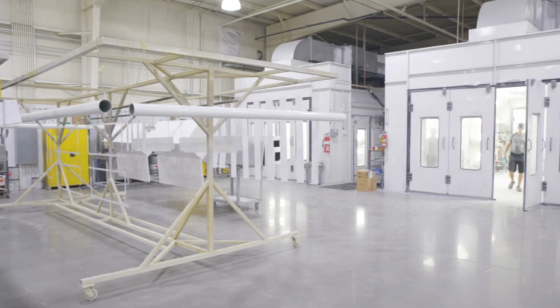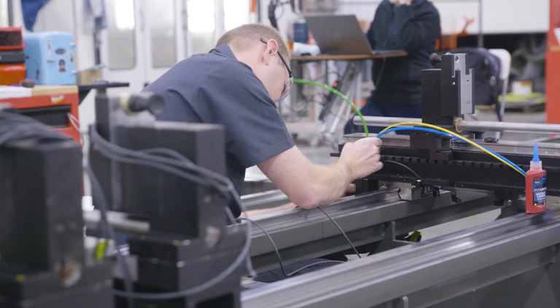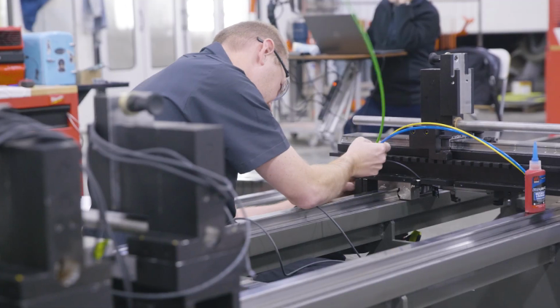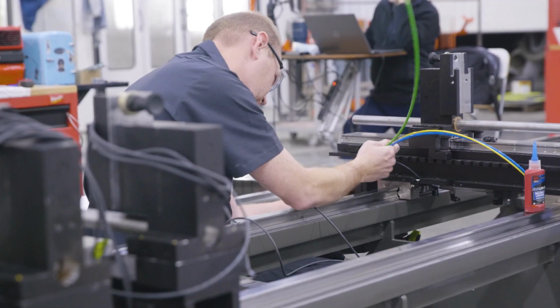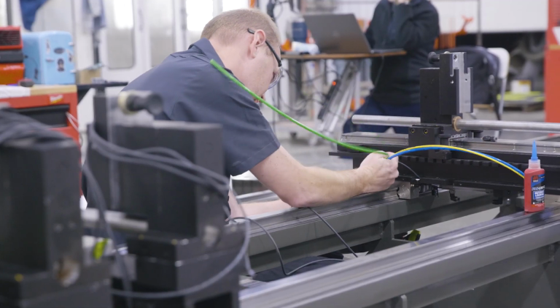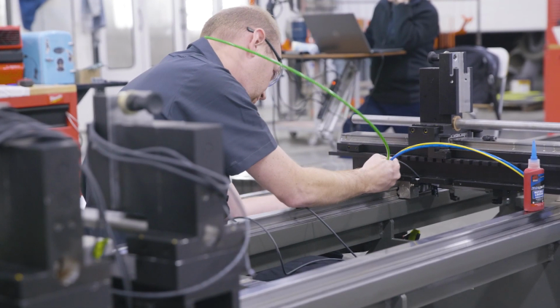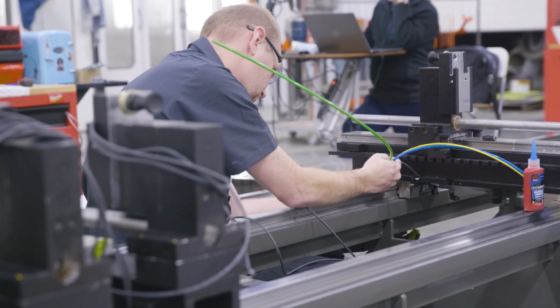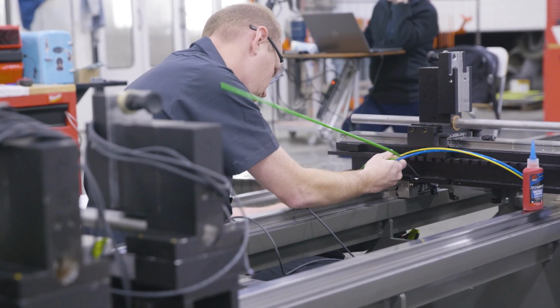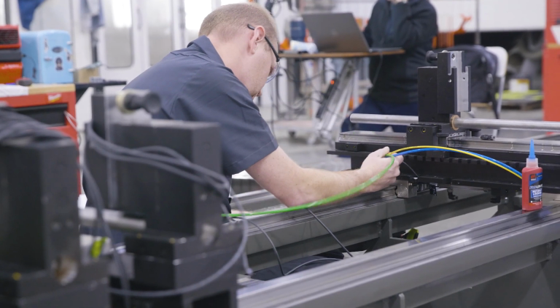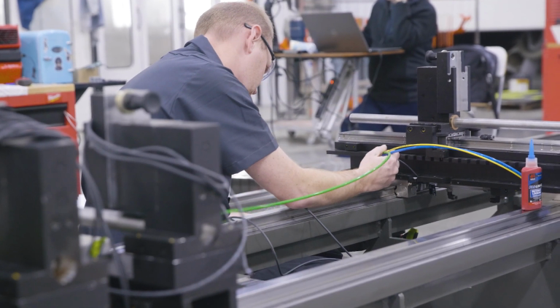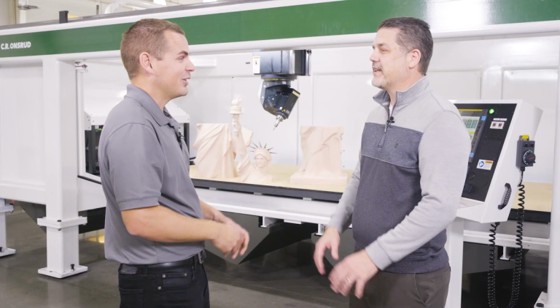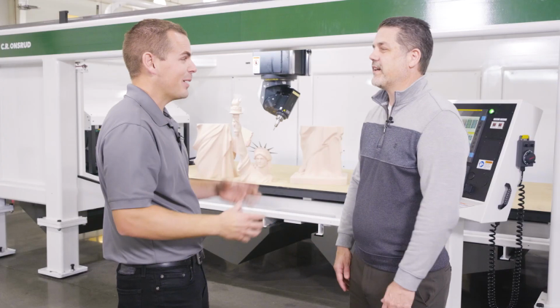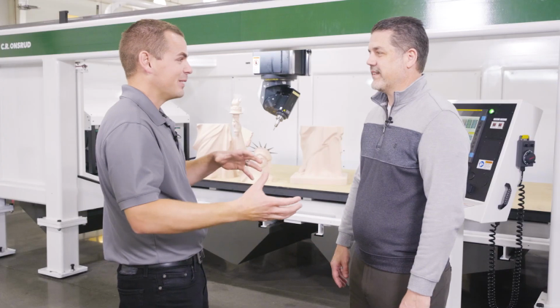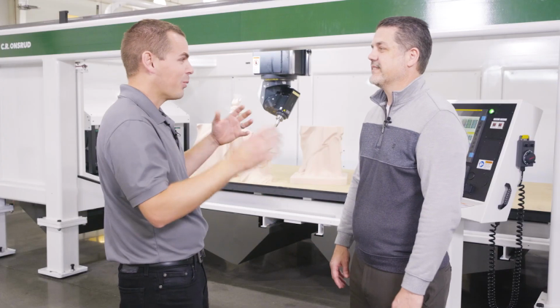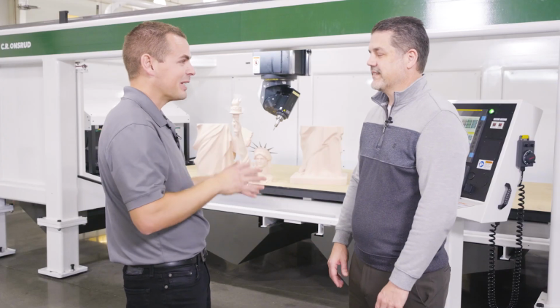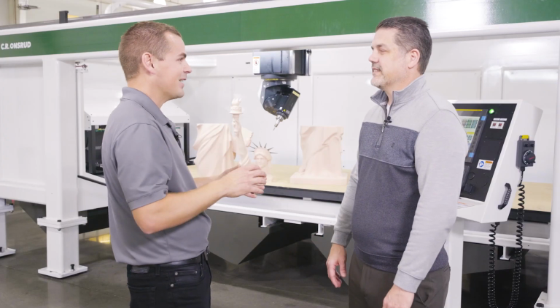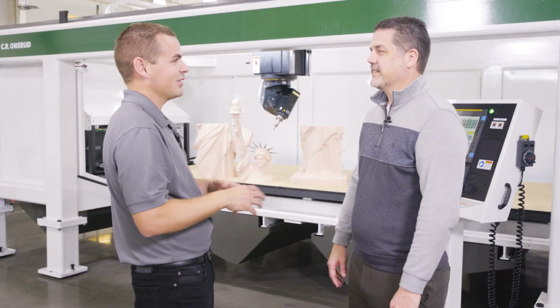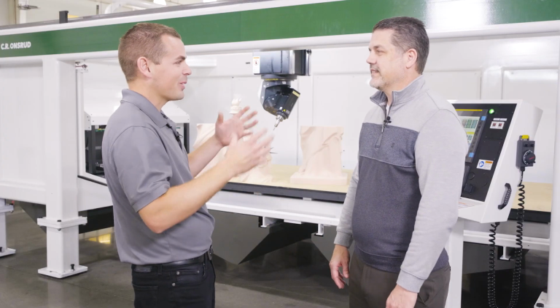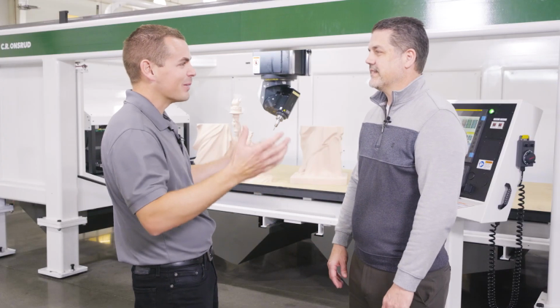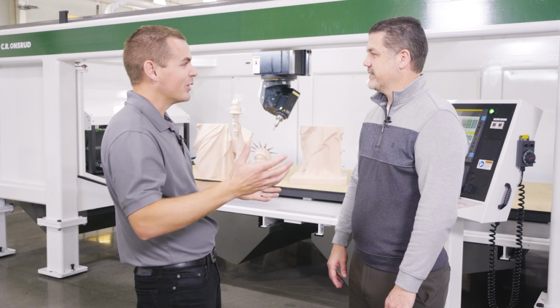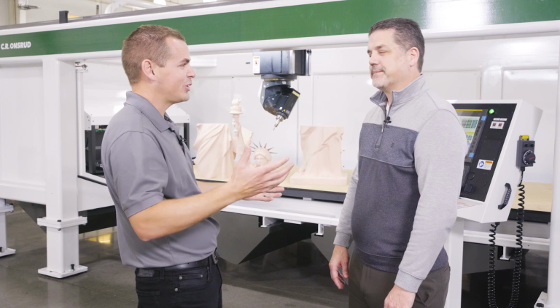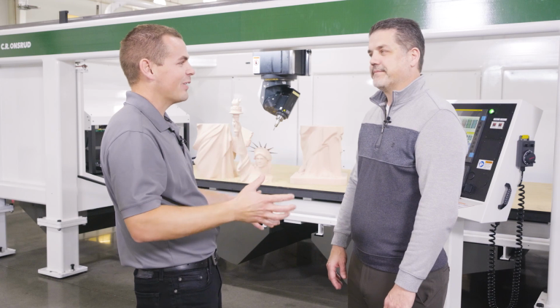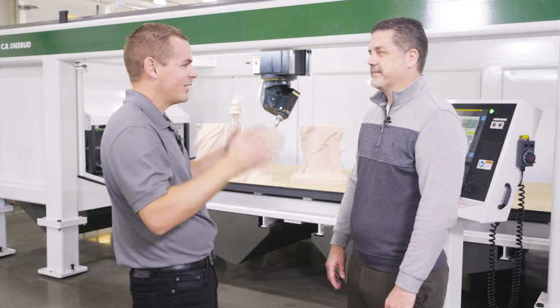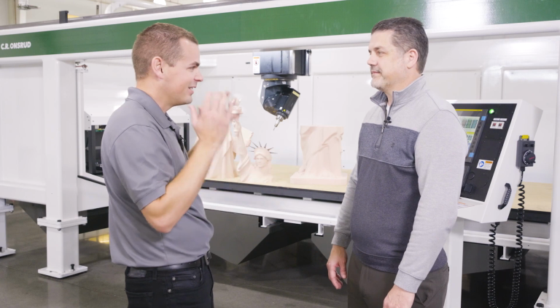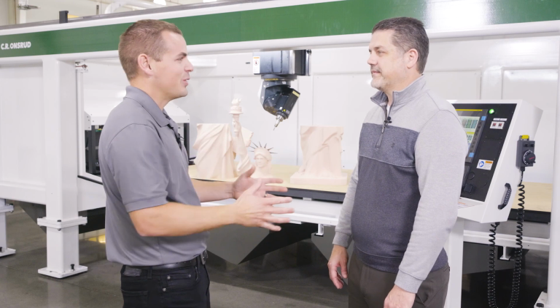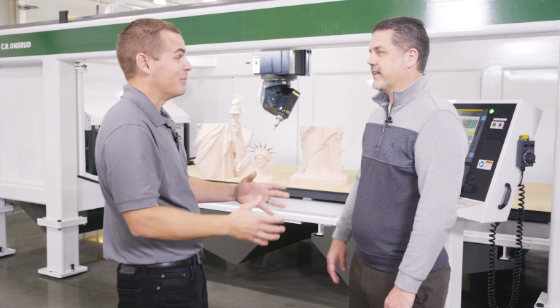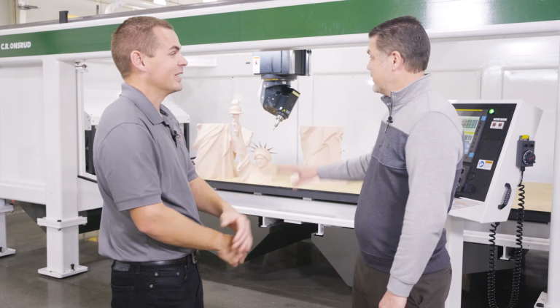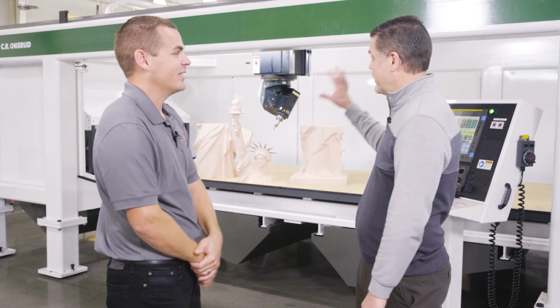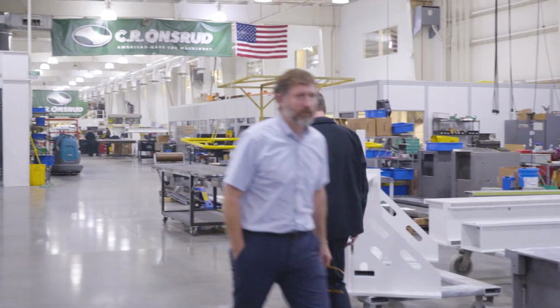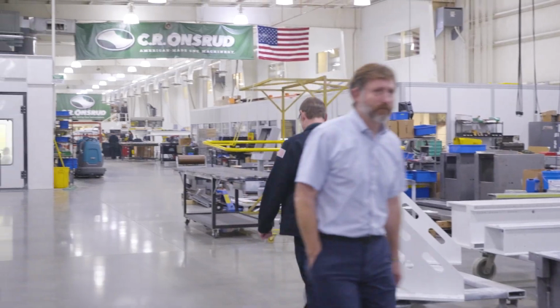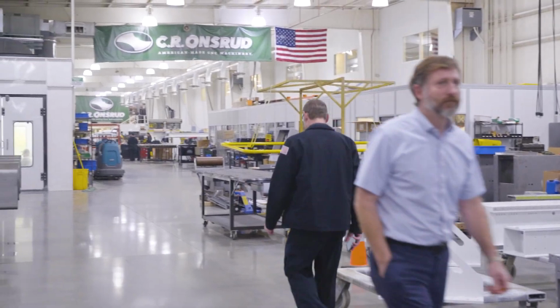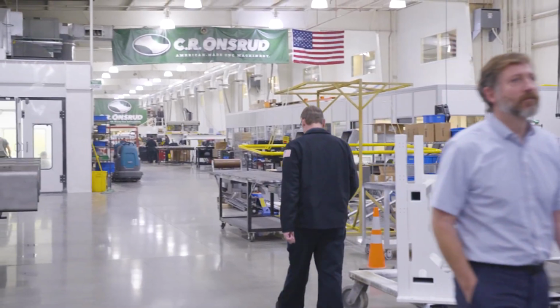You're not assembled in America — you are made here. You're not importing castings or something and building a machine around it. You are building it. Everything's done here.